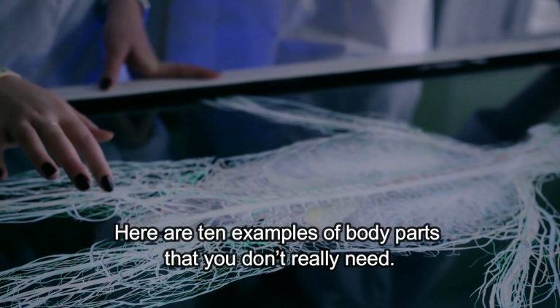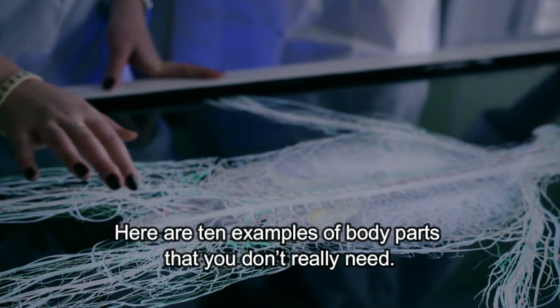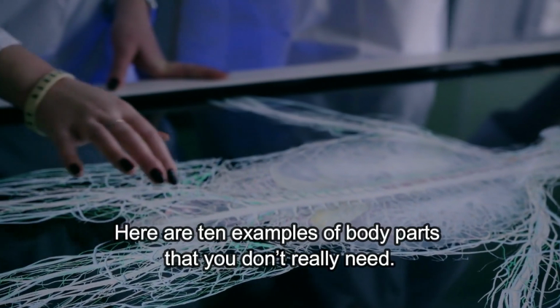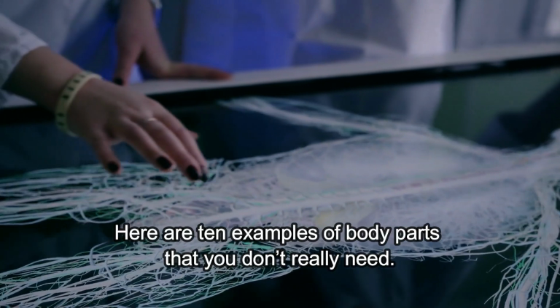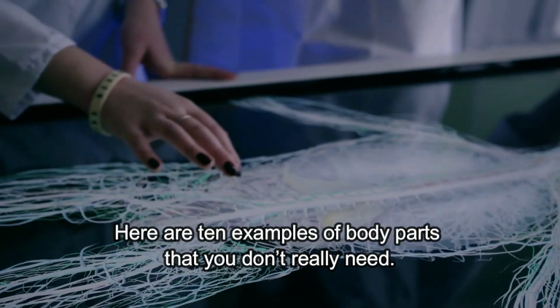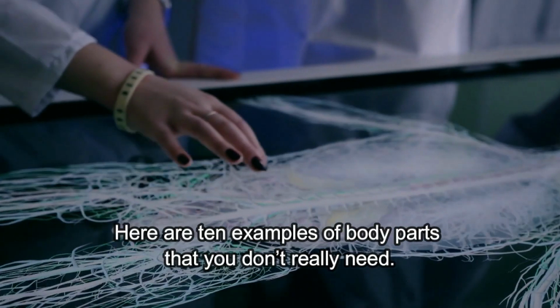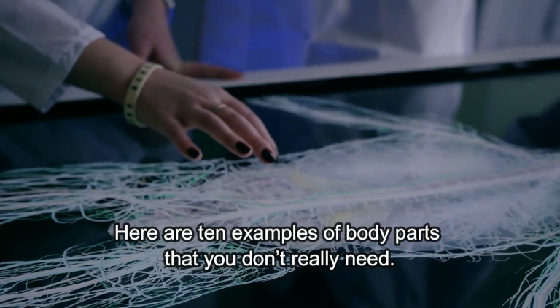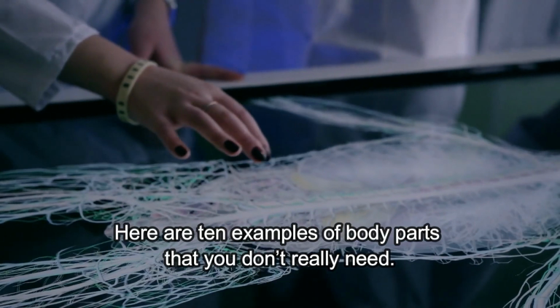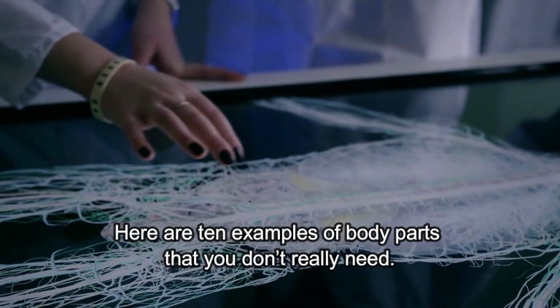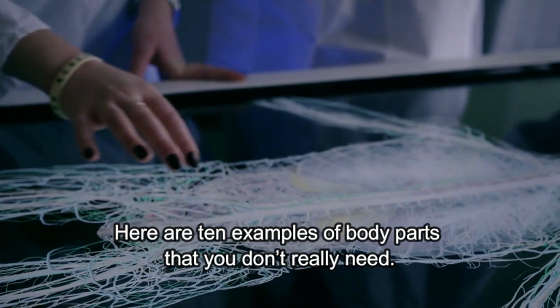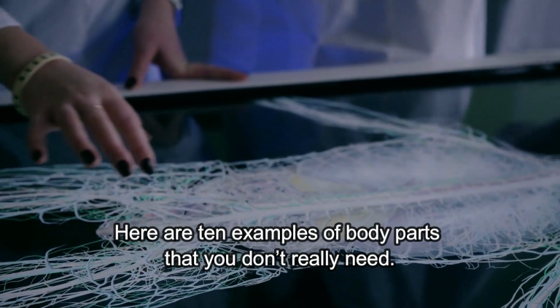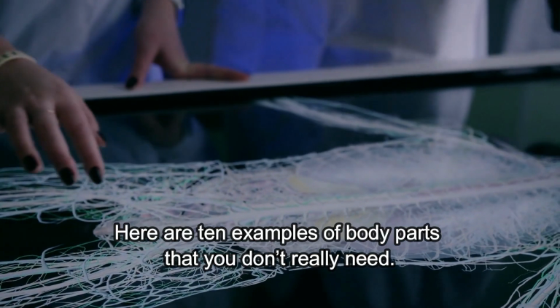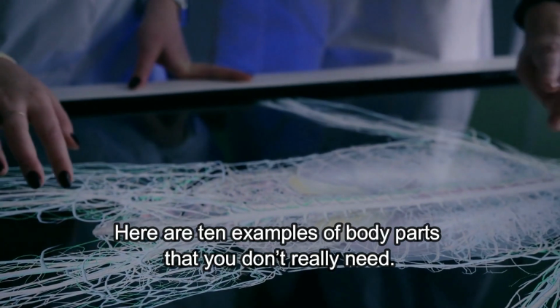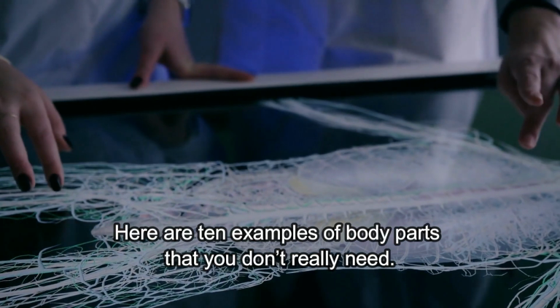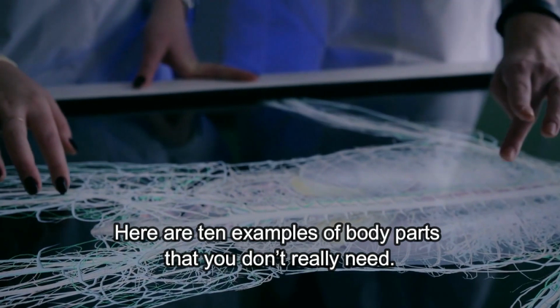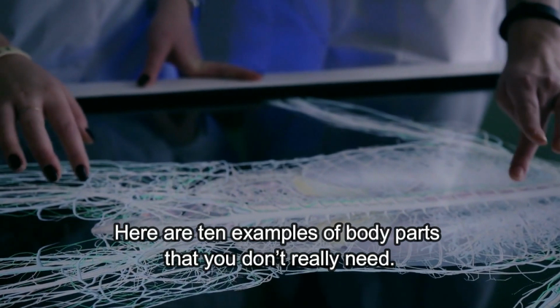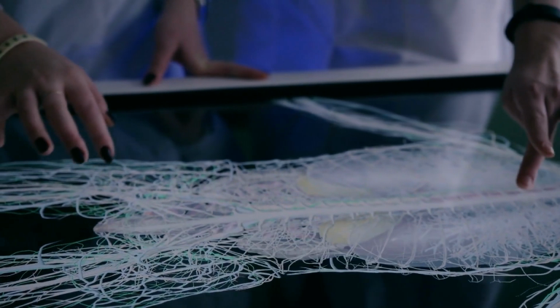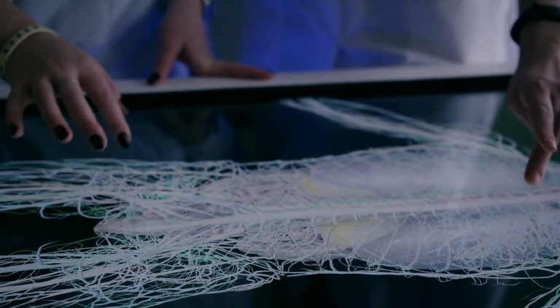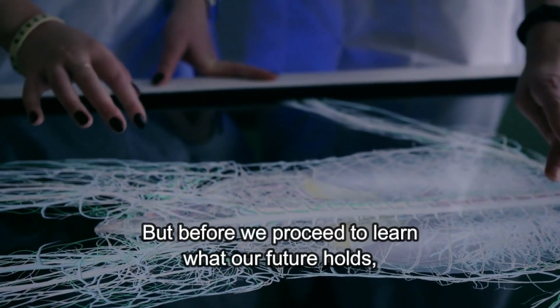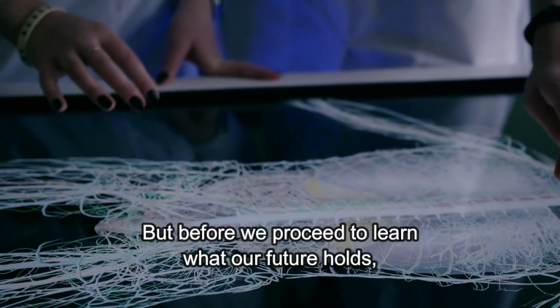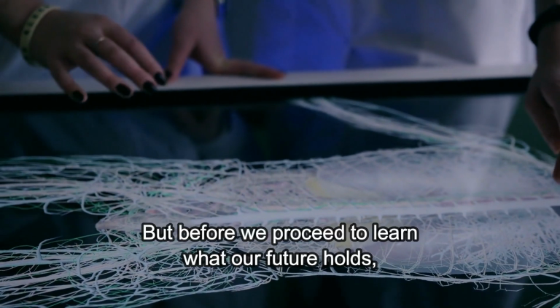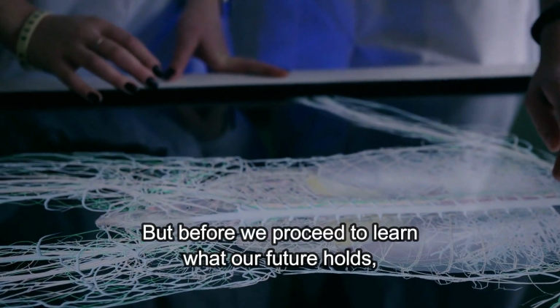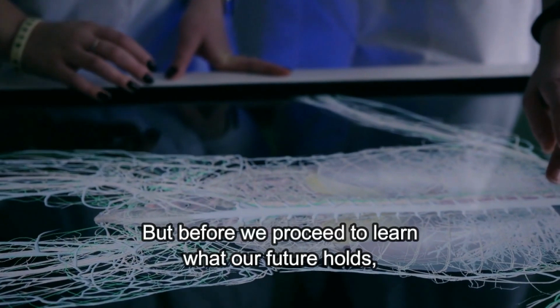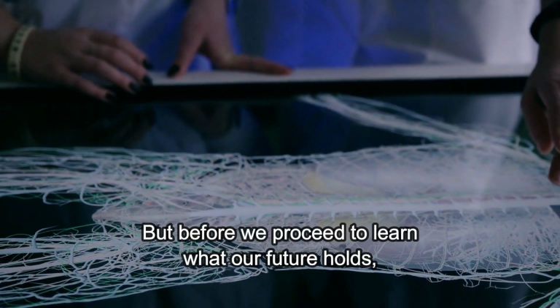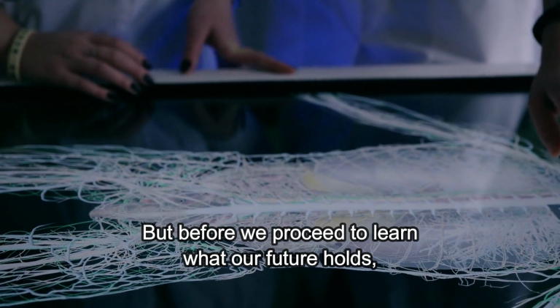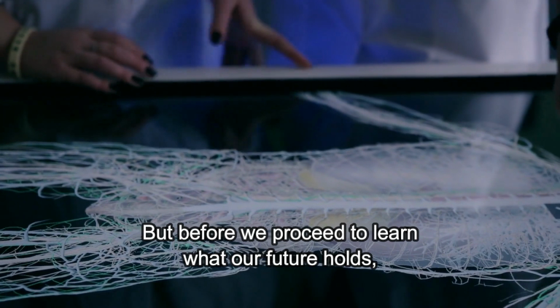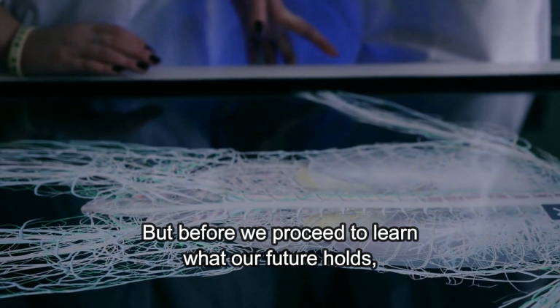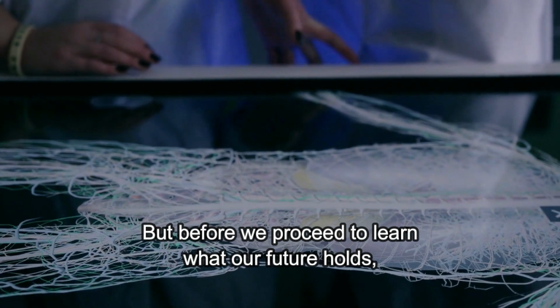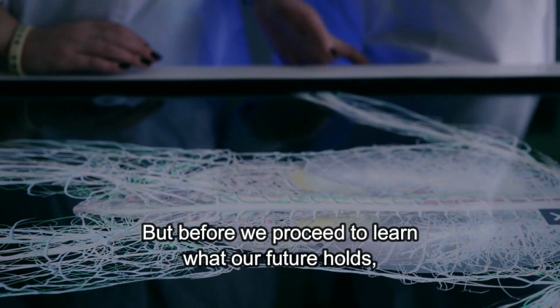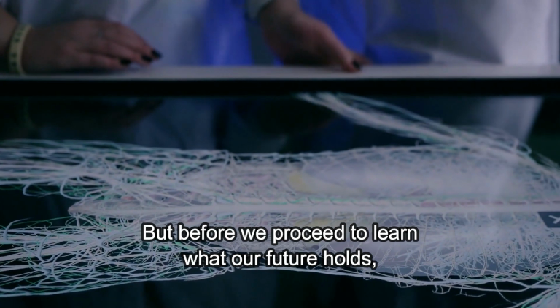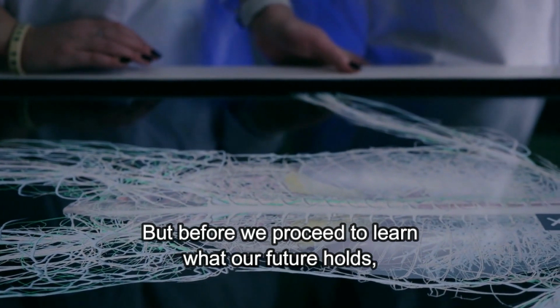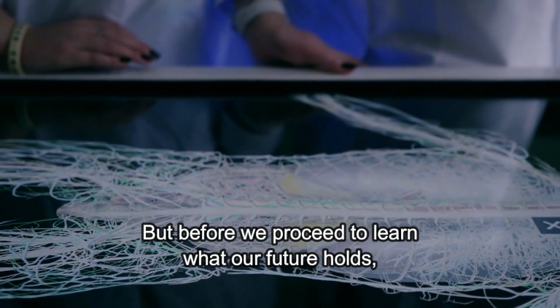Here are 10 examples of body parts that you don't really need, but before we proceed to learn what our future holds...